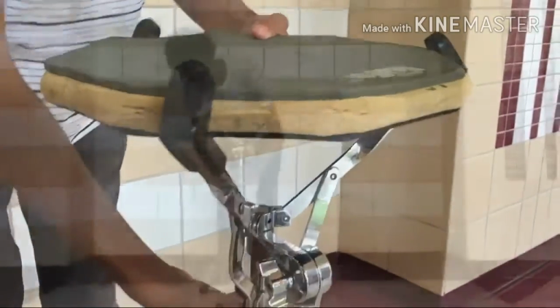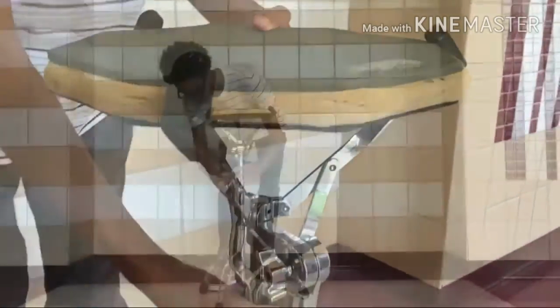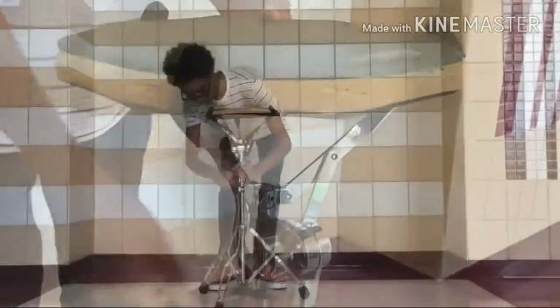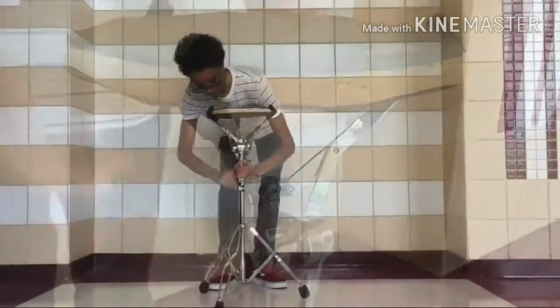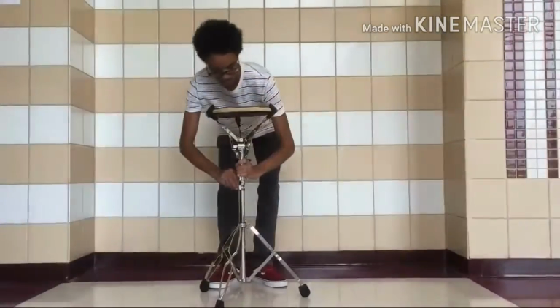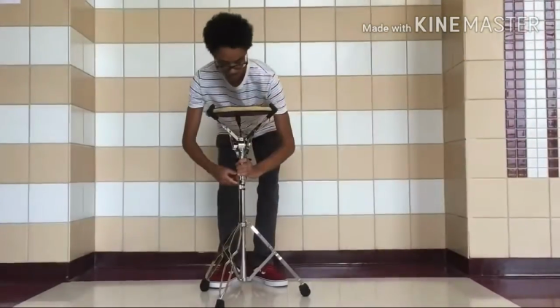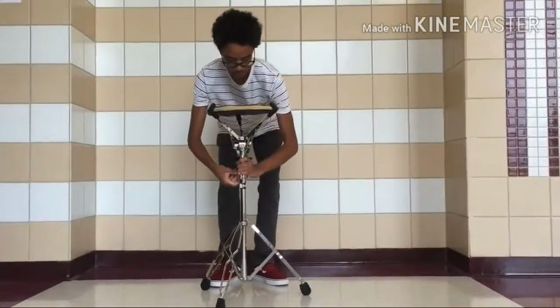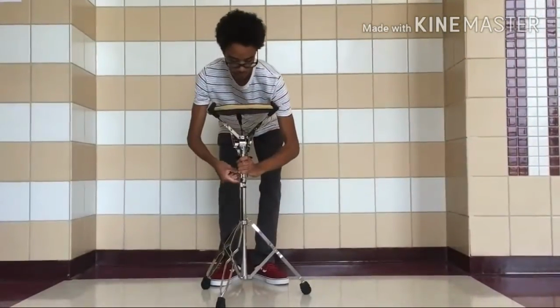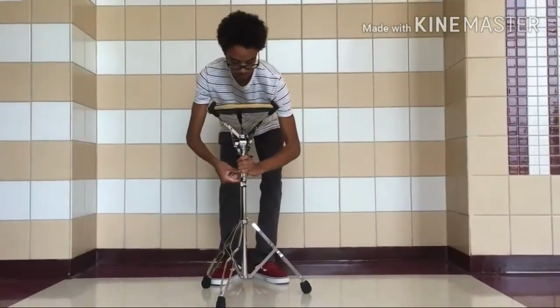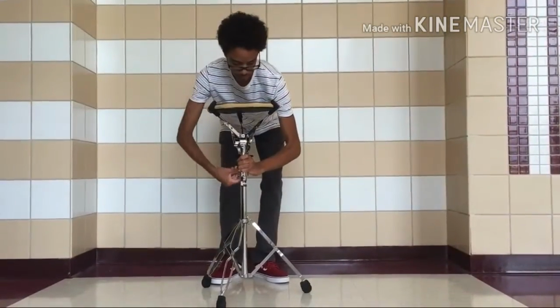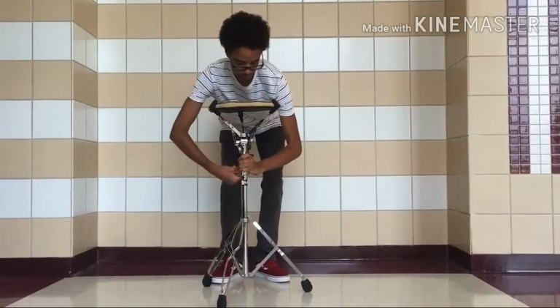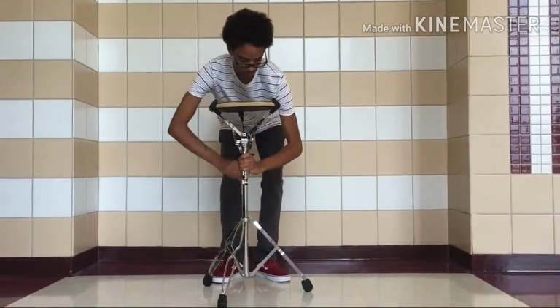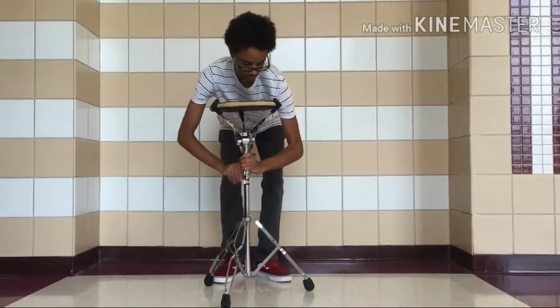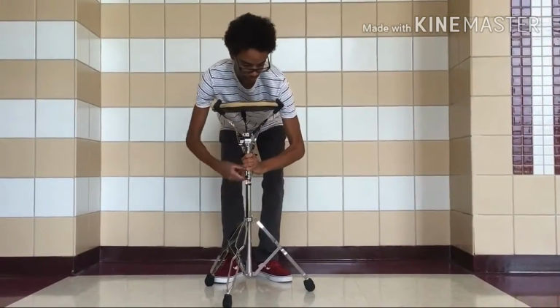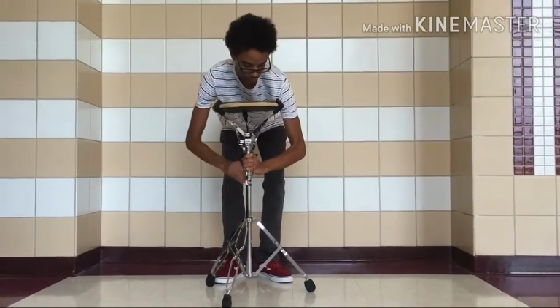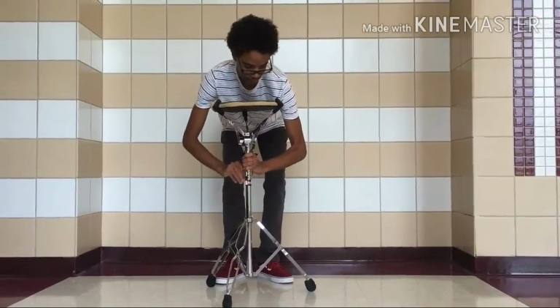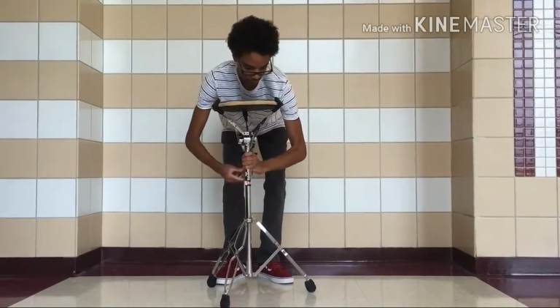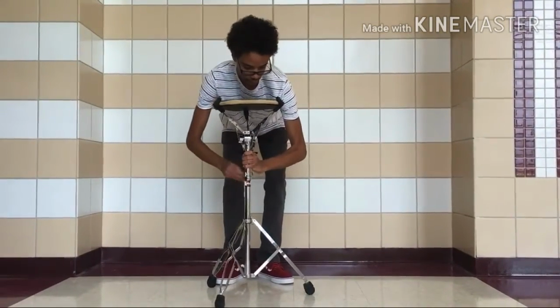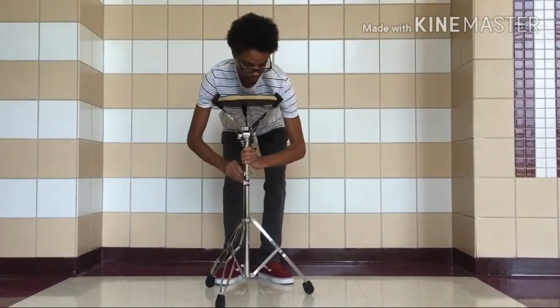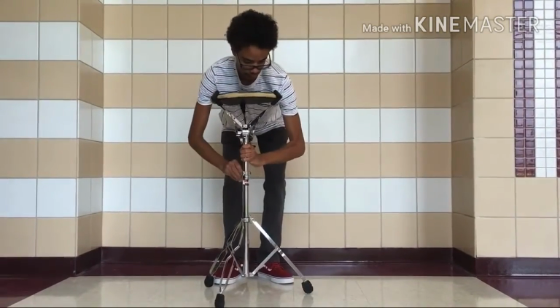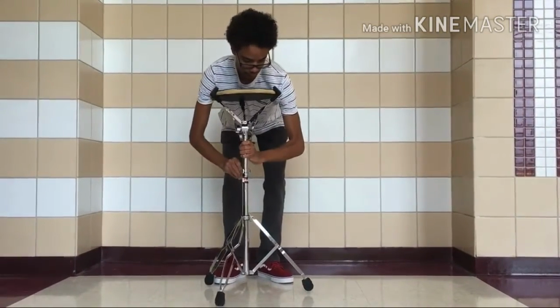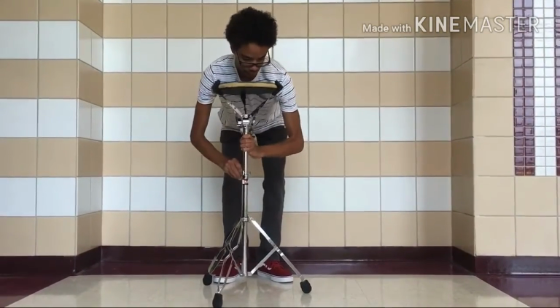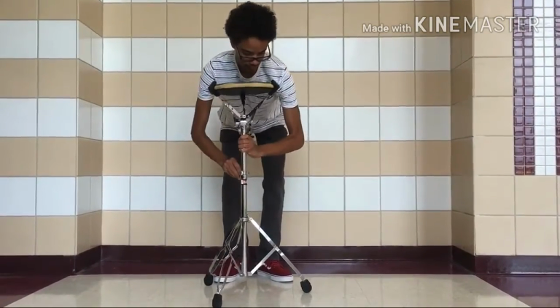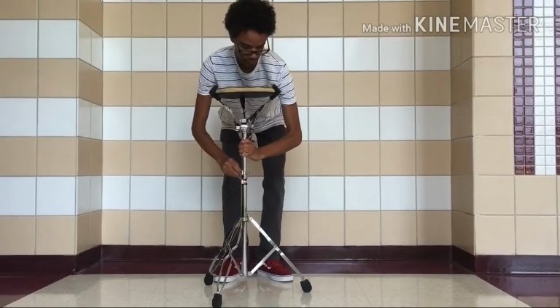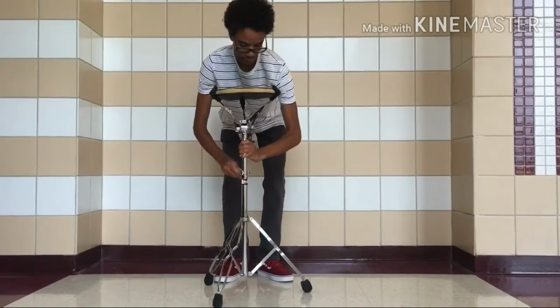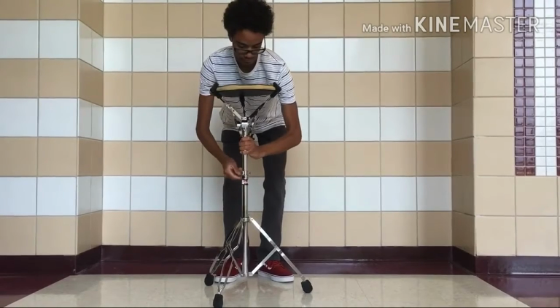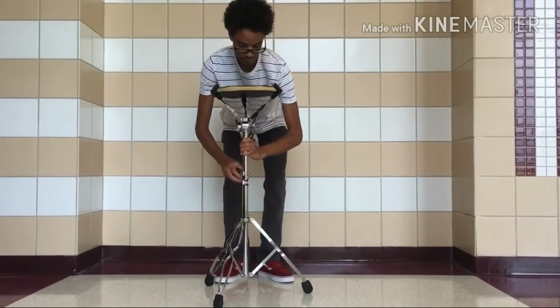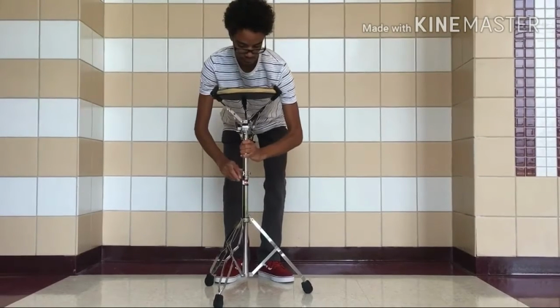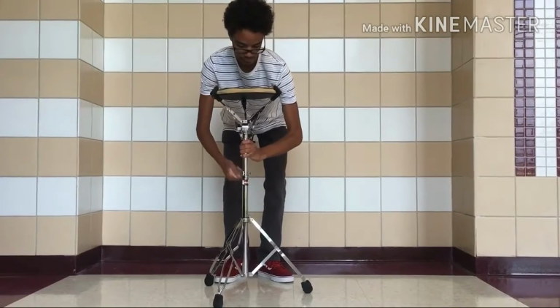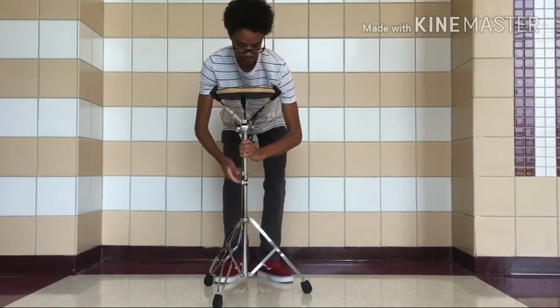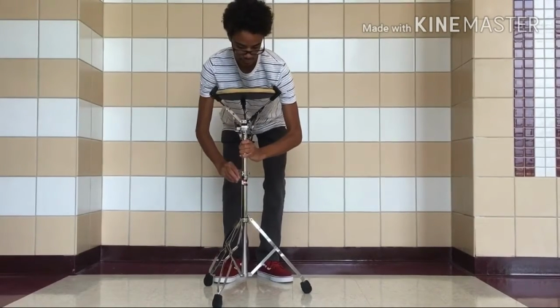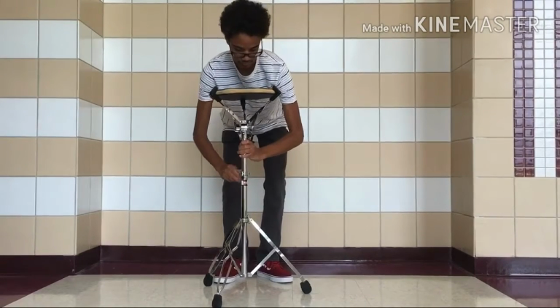Adjust the angle and height of your pad. The pad should be level and even with the bottom of your belt buckle.